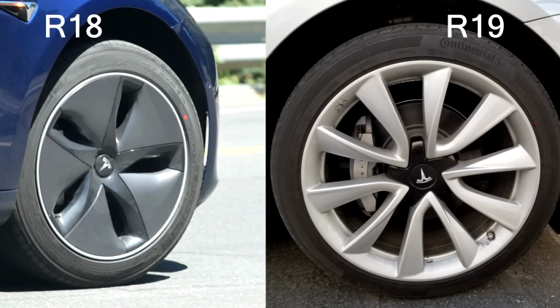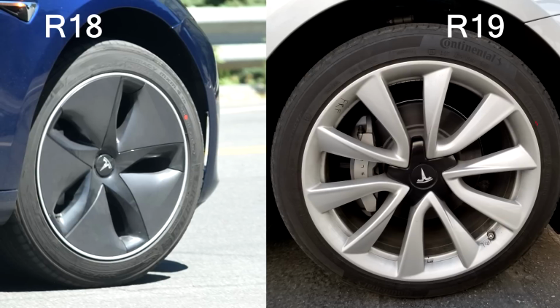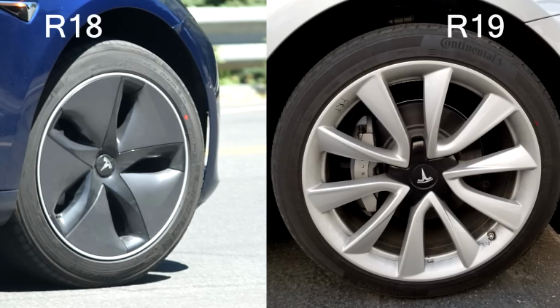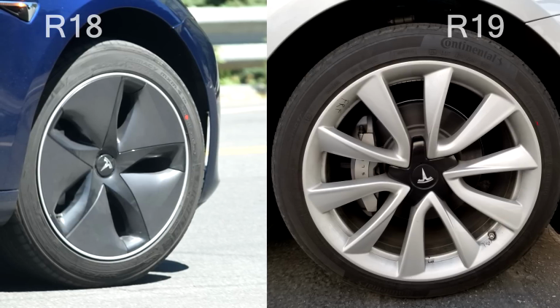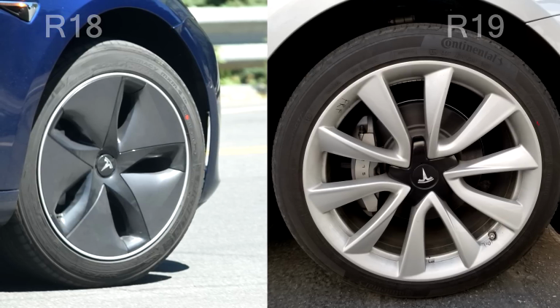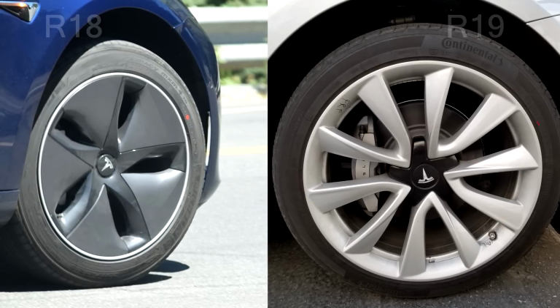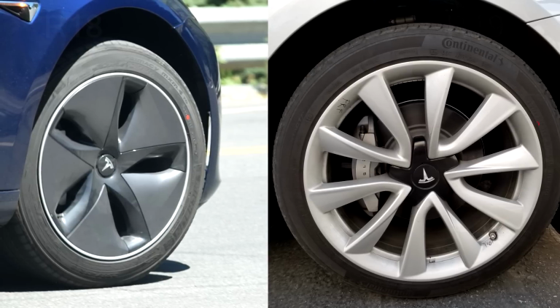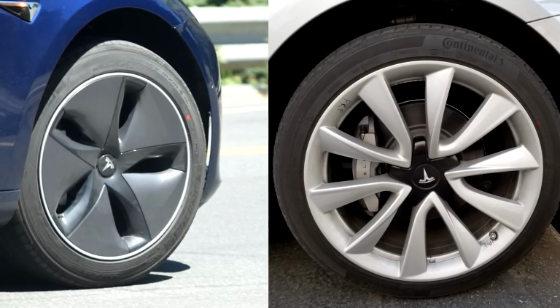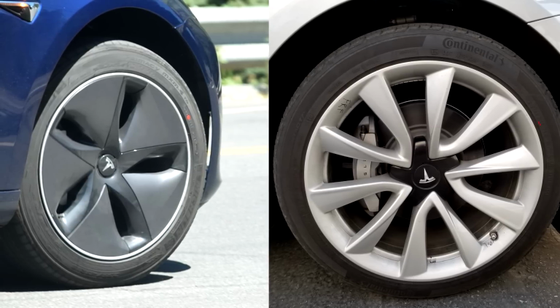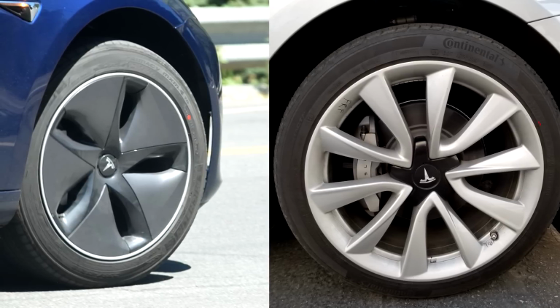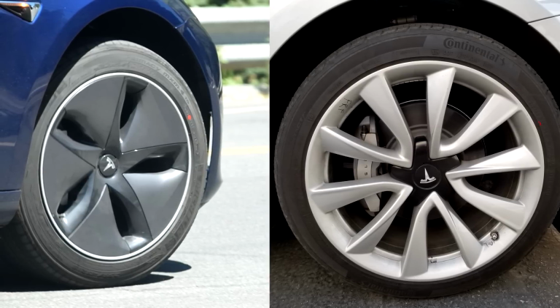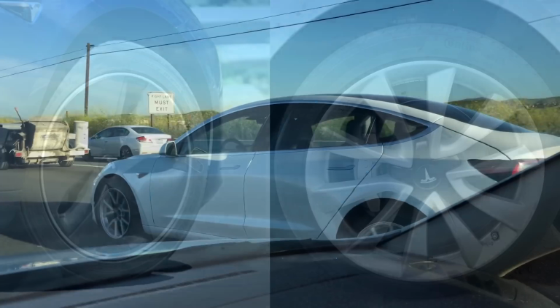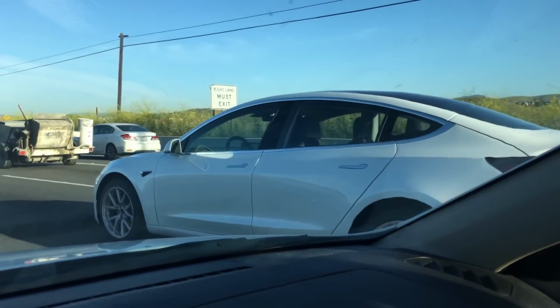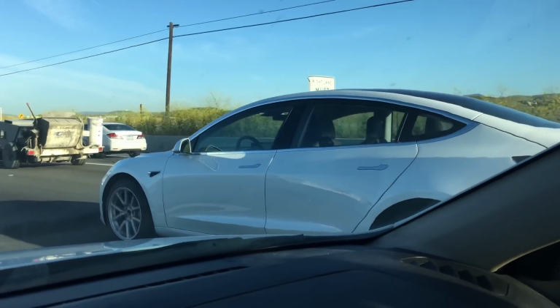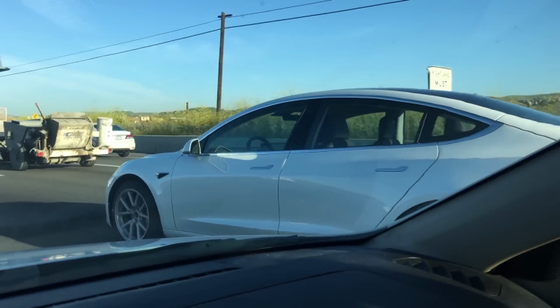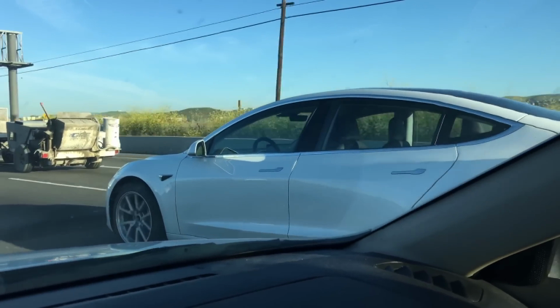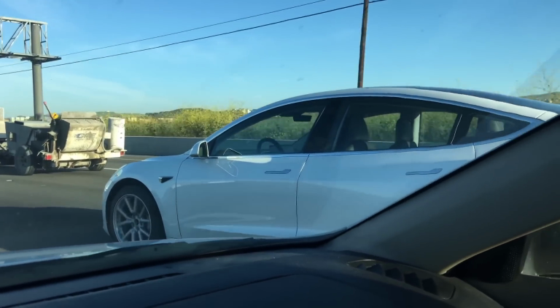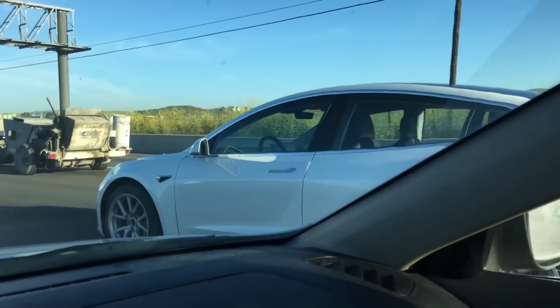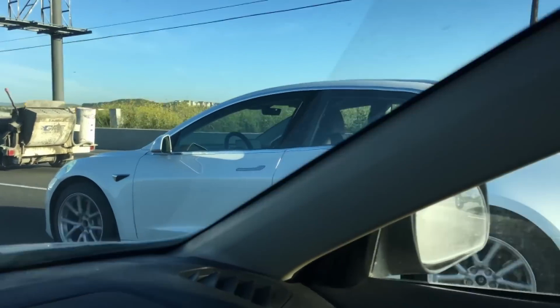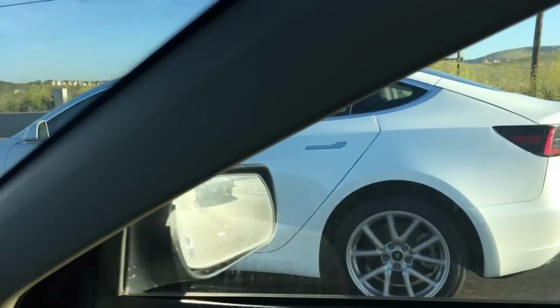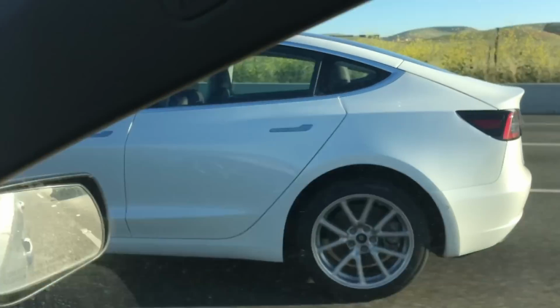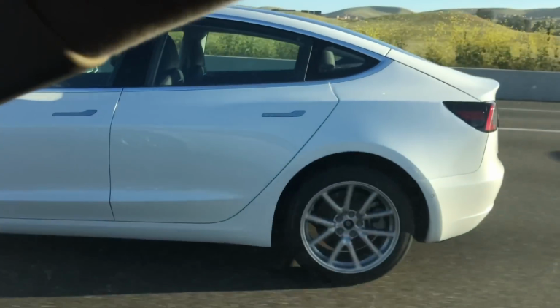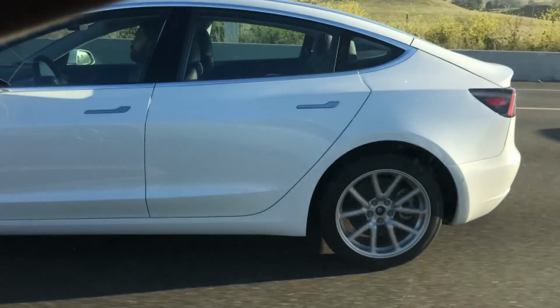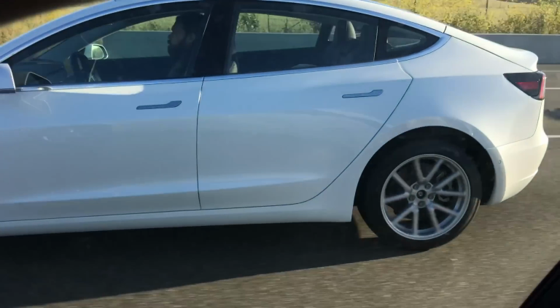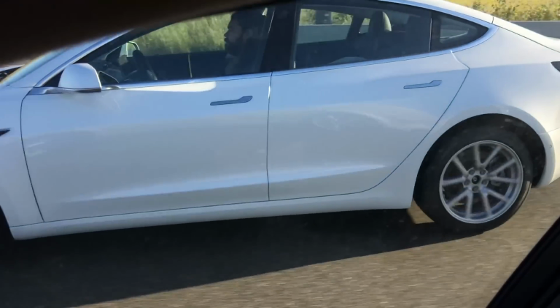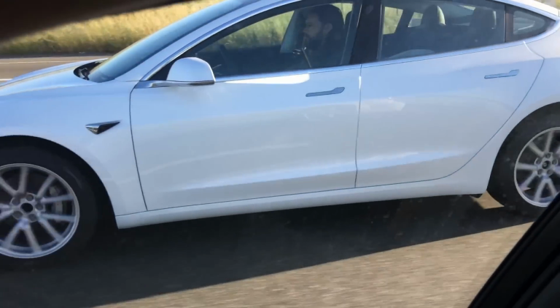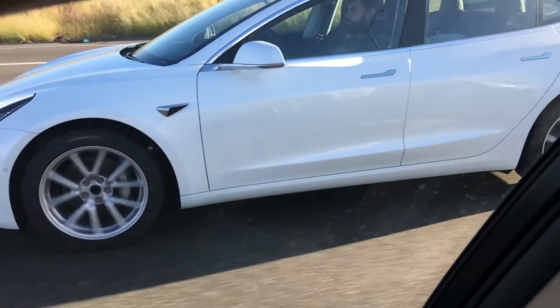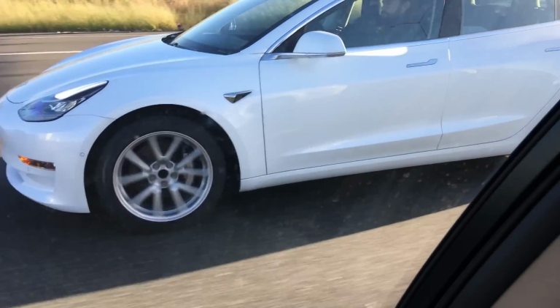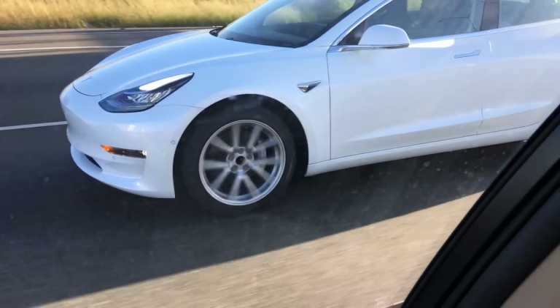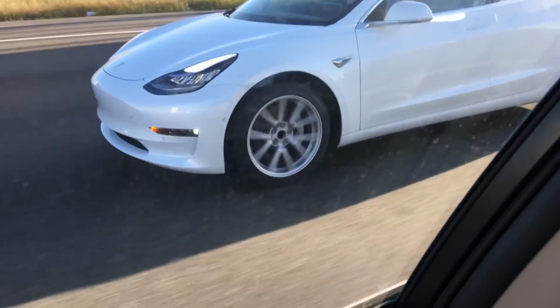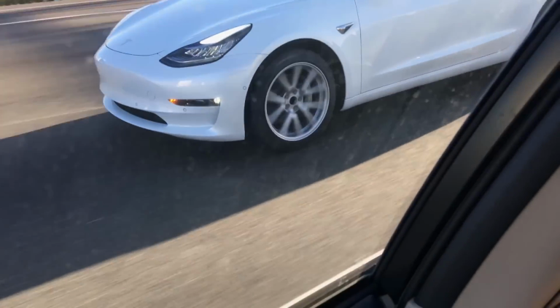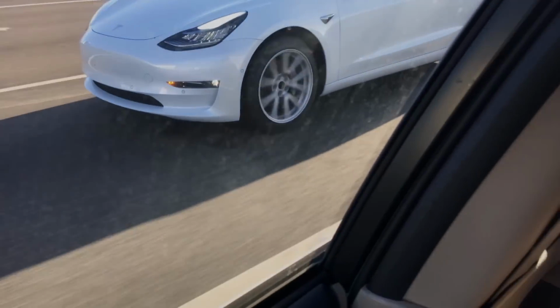So that's my analysis on the Tesla Model 3 alloy wheels. That's the end of this video — thank you for watching and we'll see you next time.